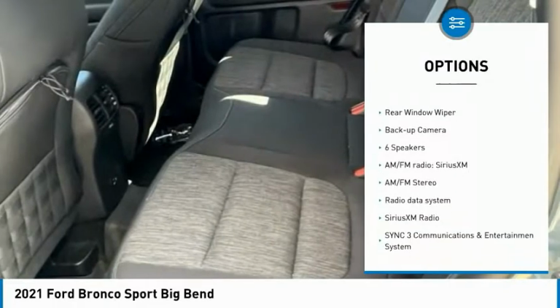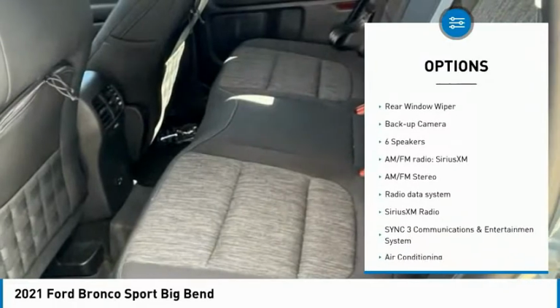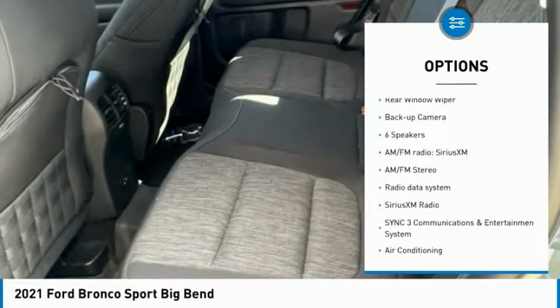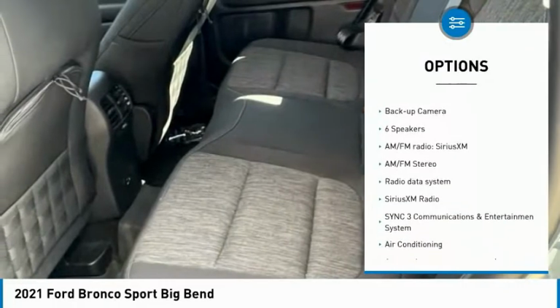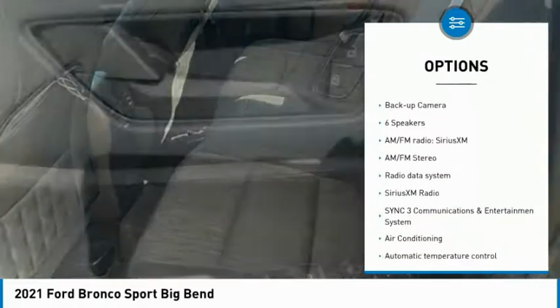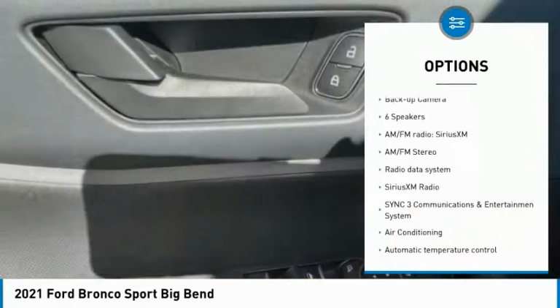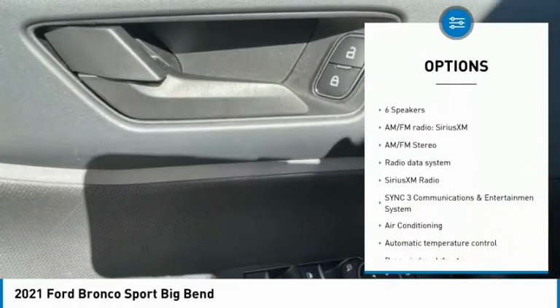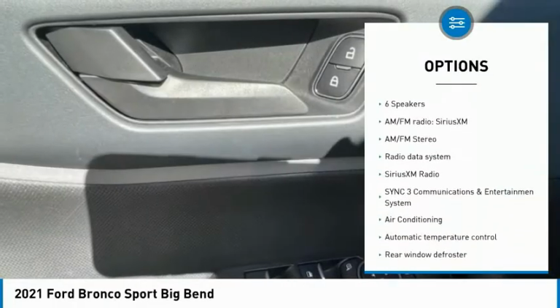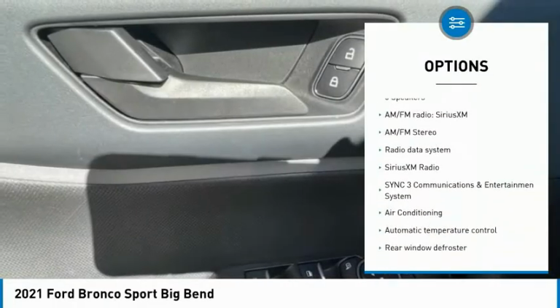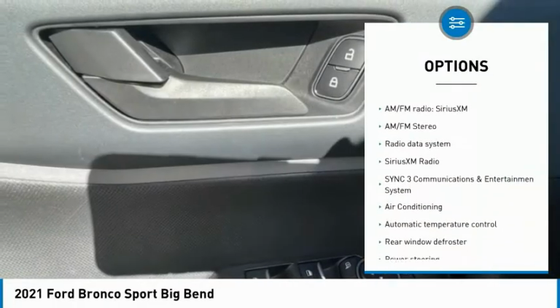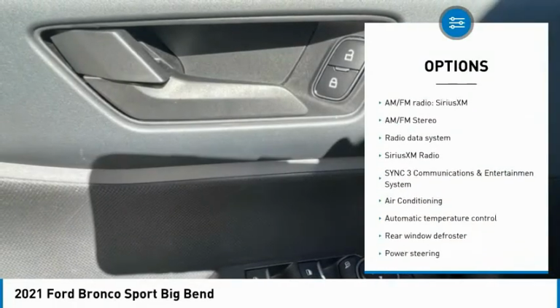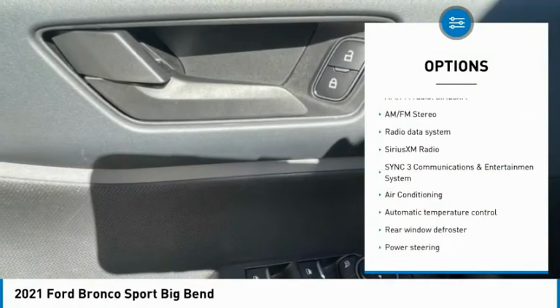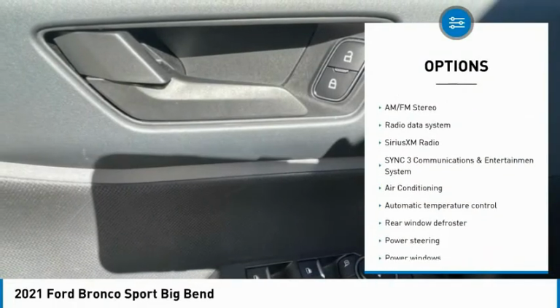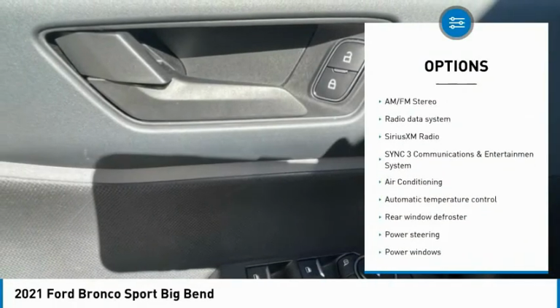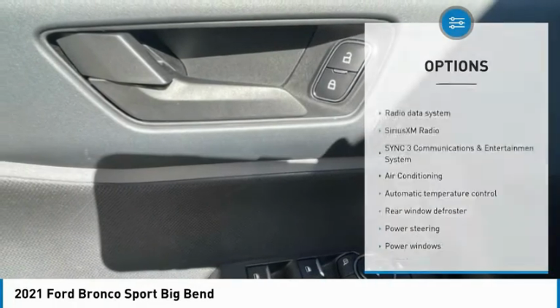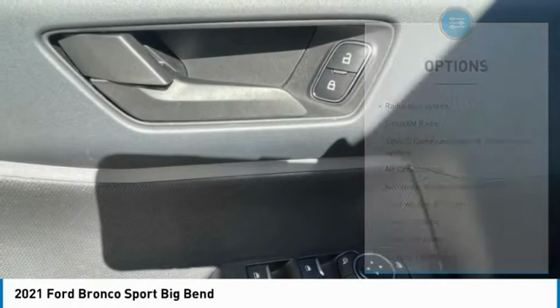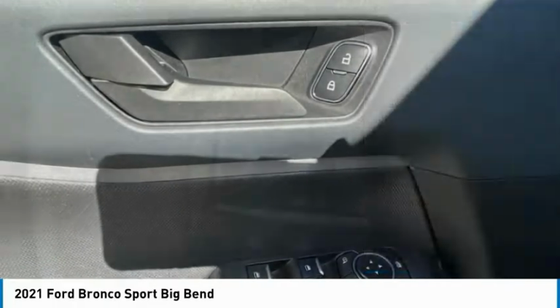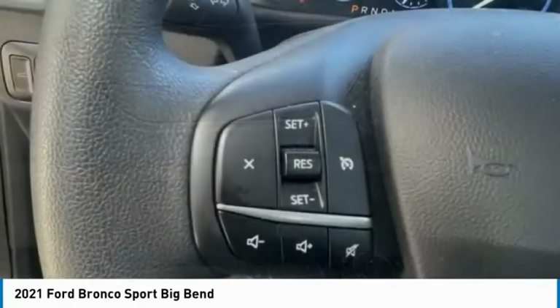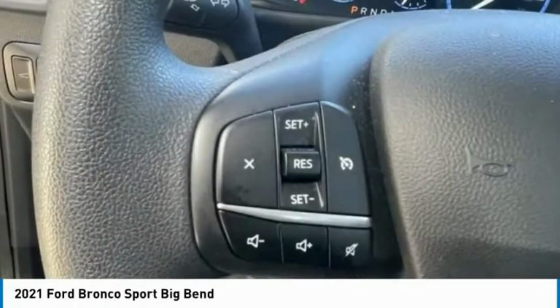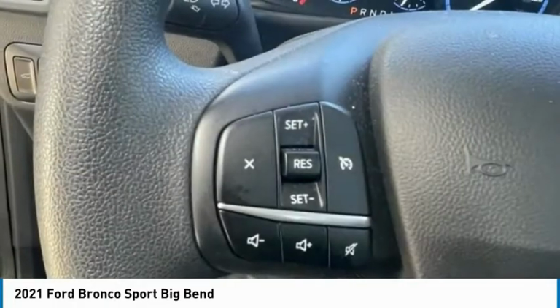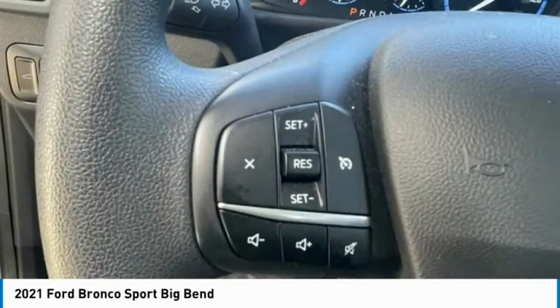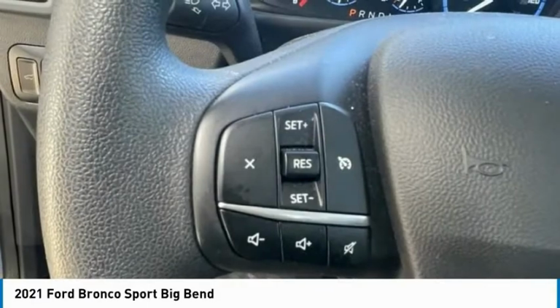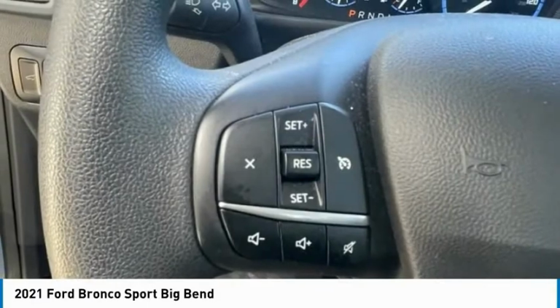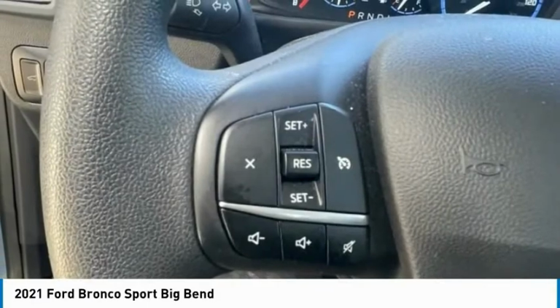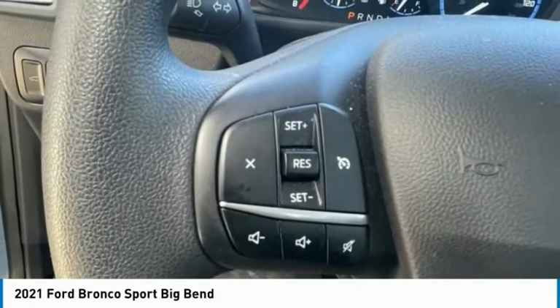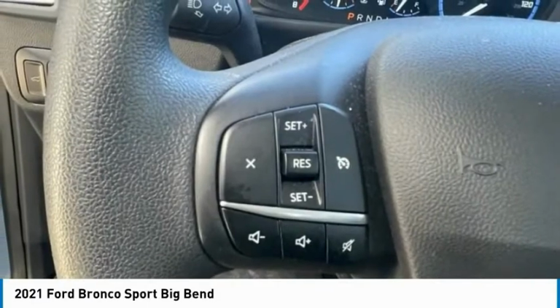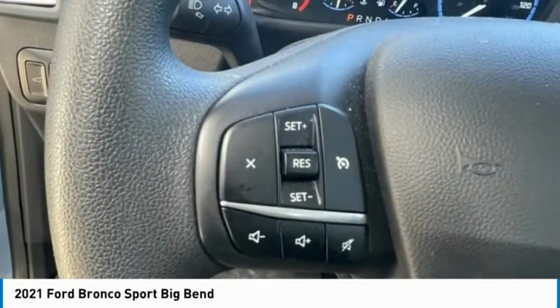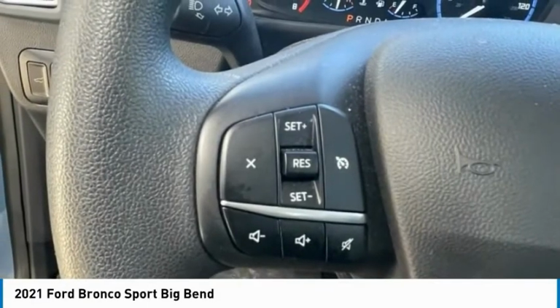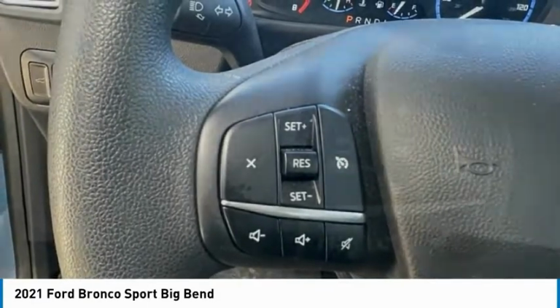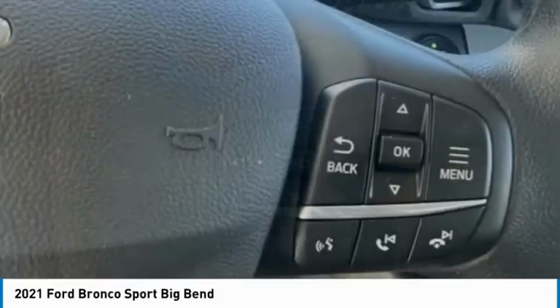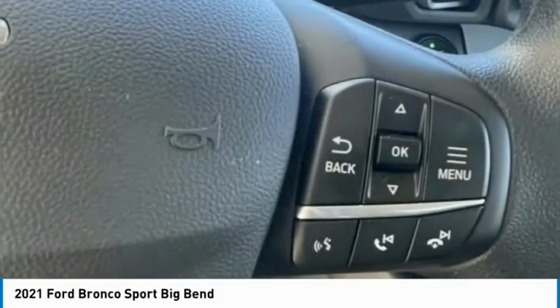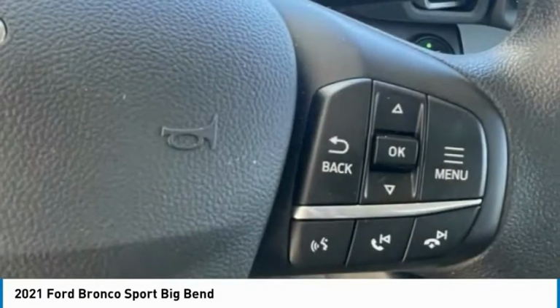Remote keyless entry, fog lights, four-wheel disc brakes, rear window defroster, rear window wiper, and backup camera.